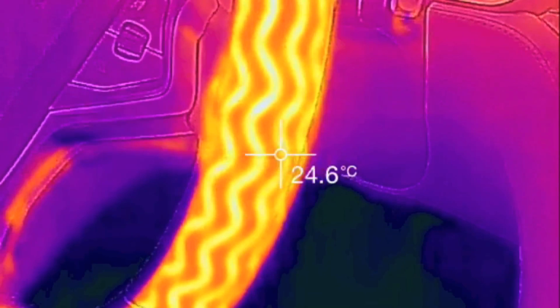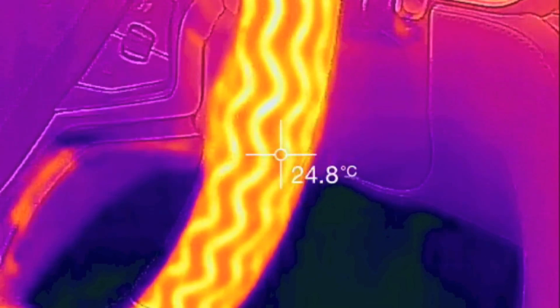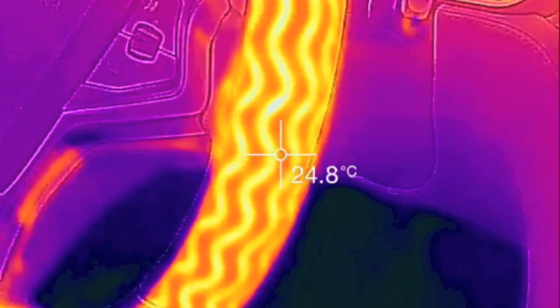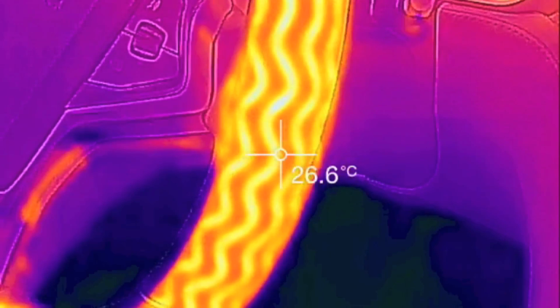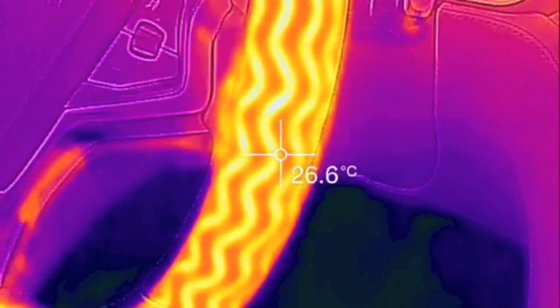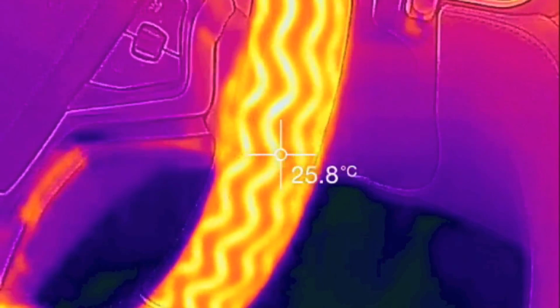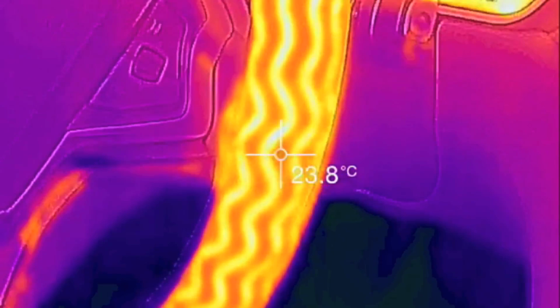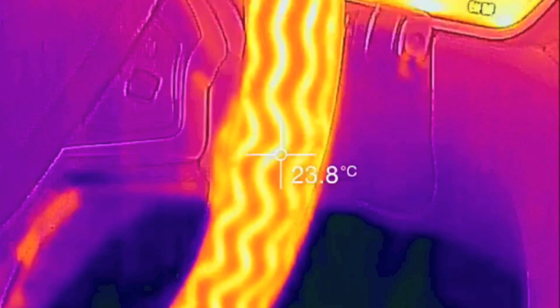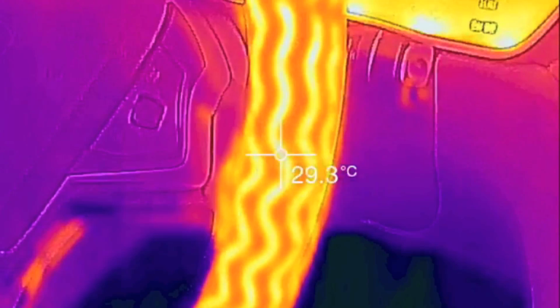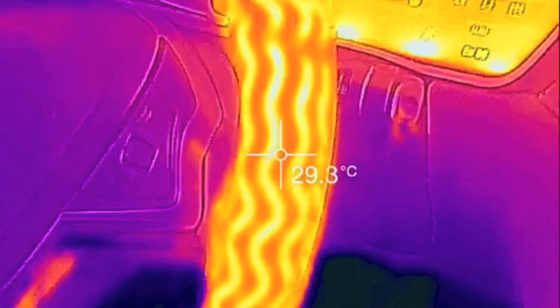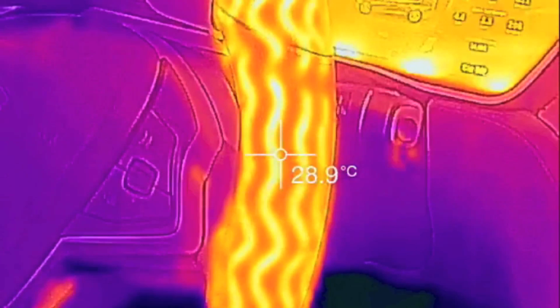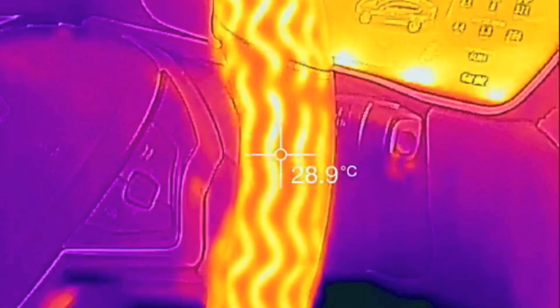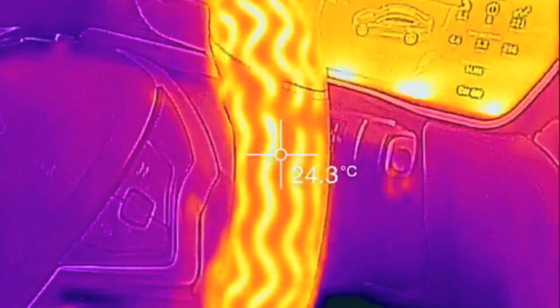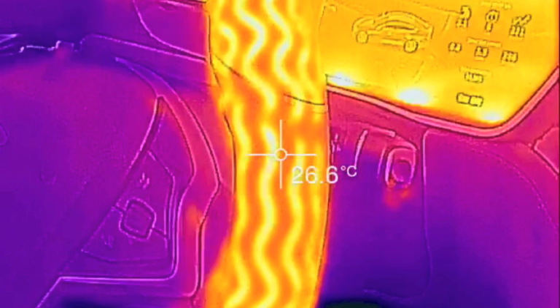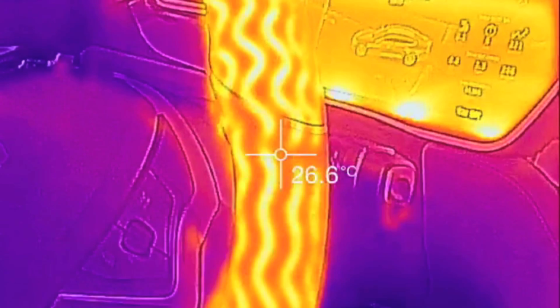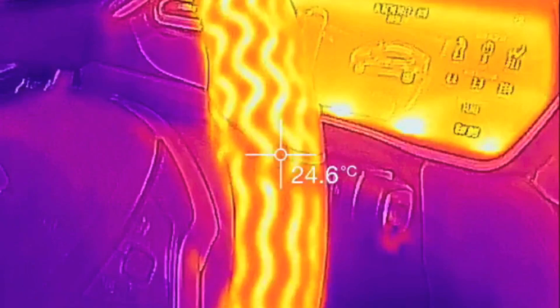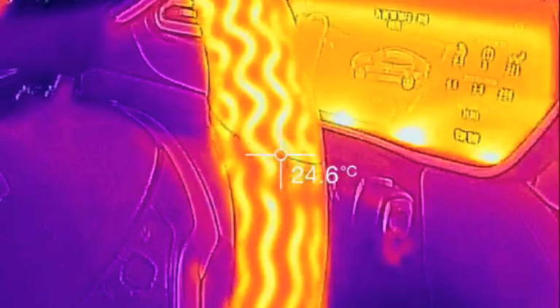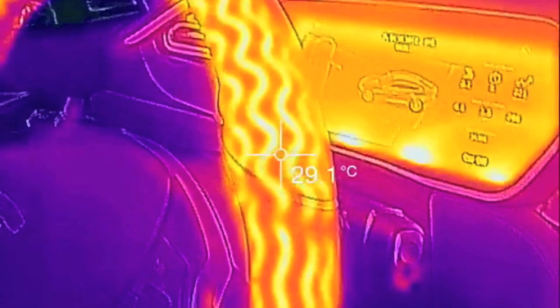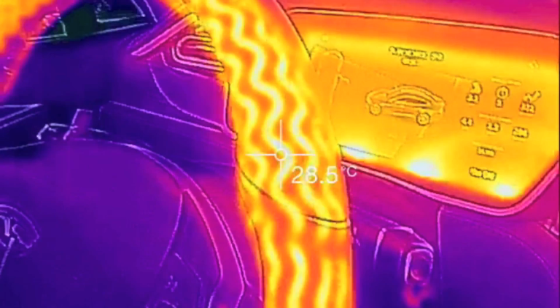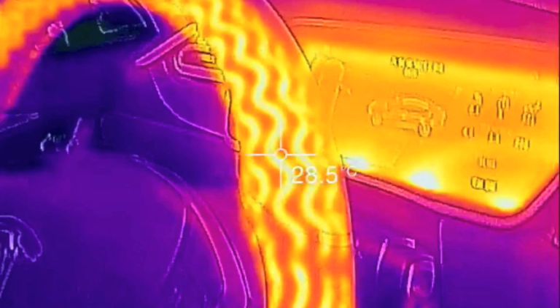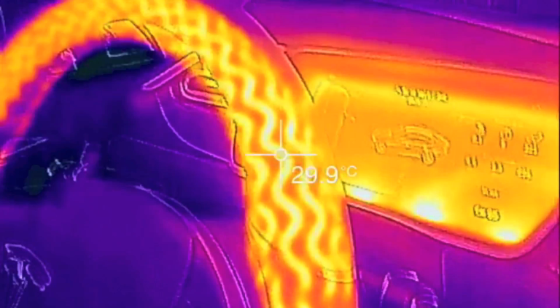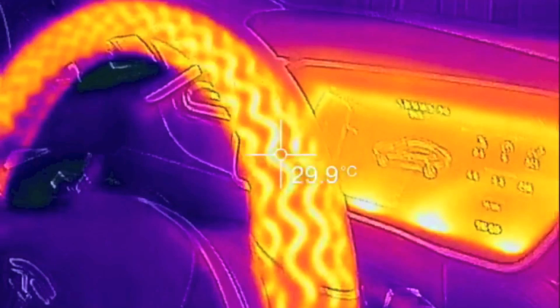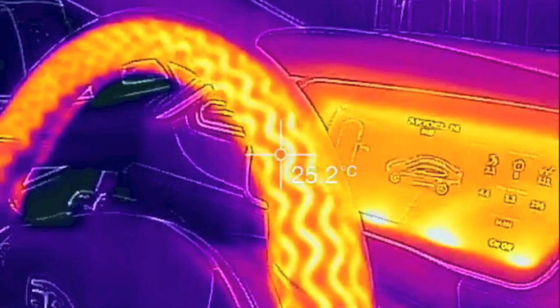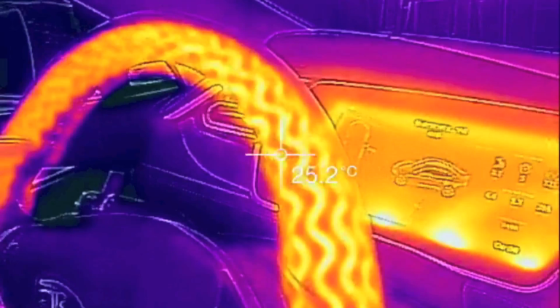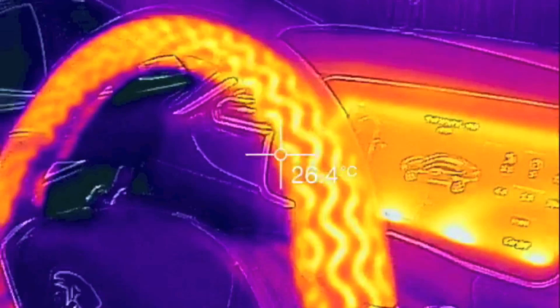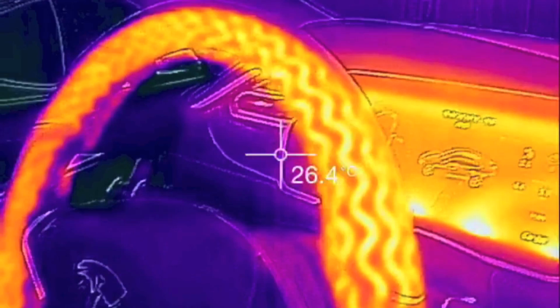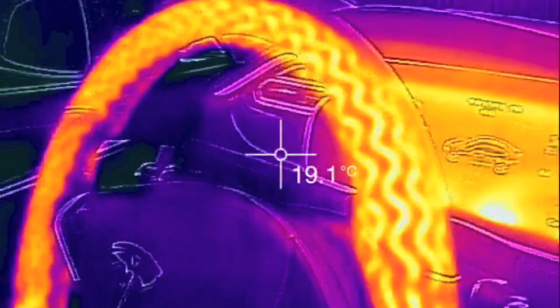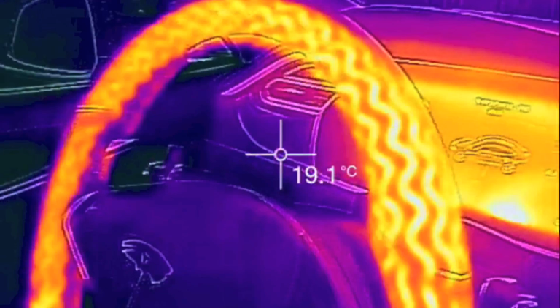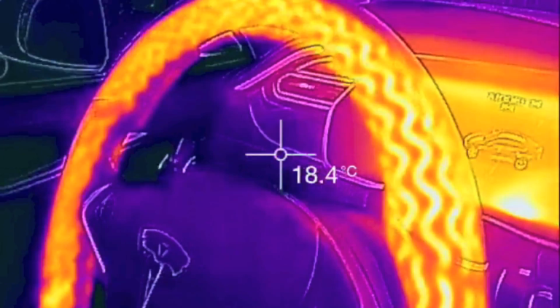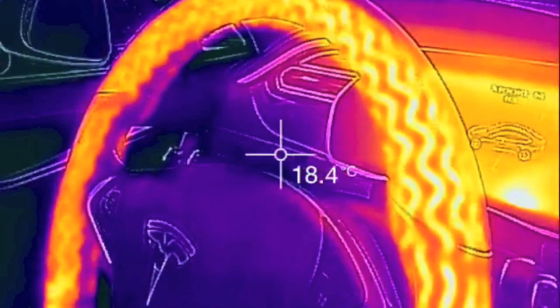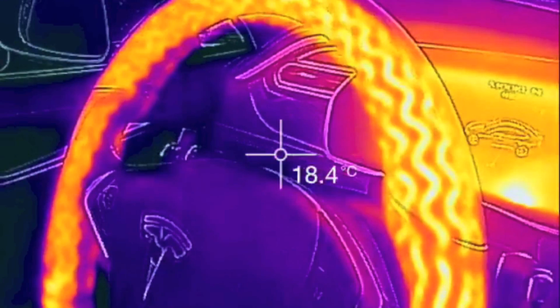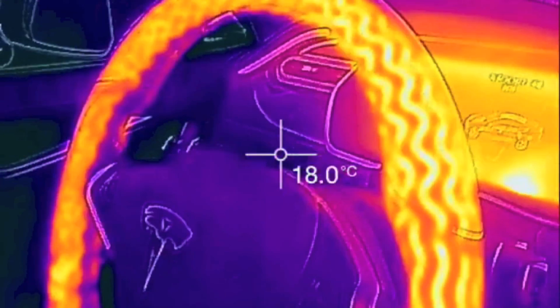28, 24, 26, 29. So the steering wheel actually does heat up pretty fast.